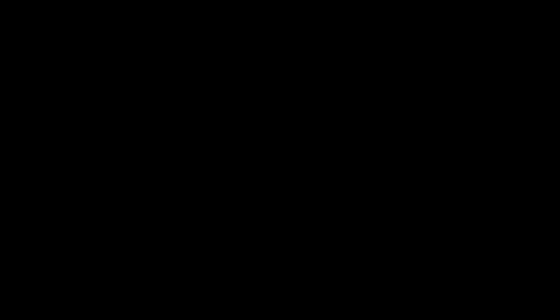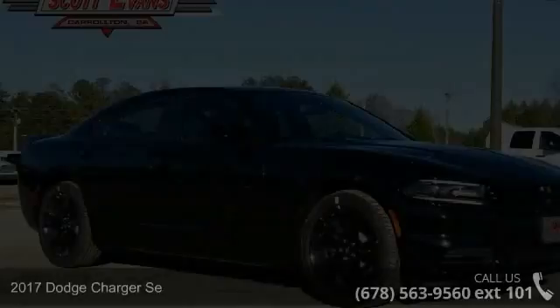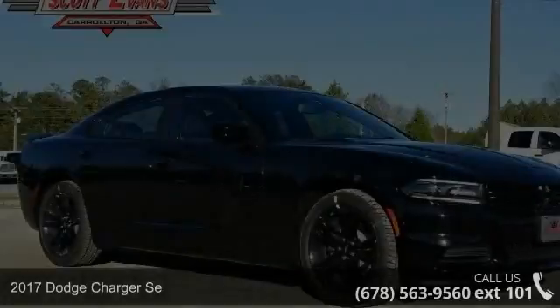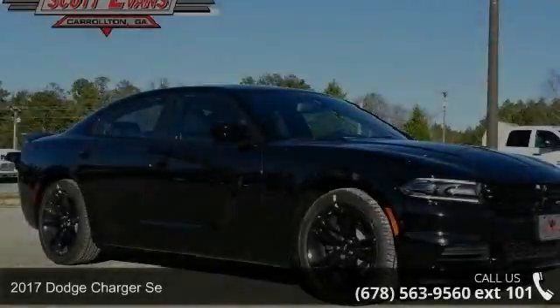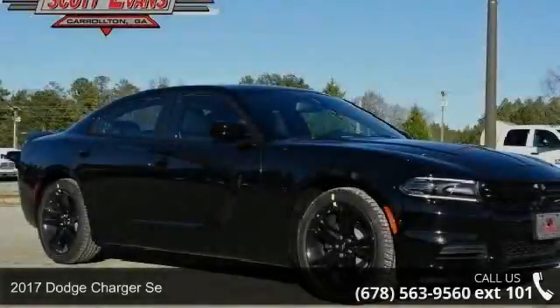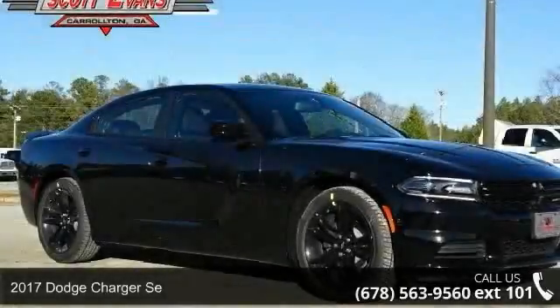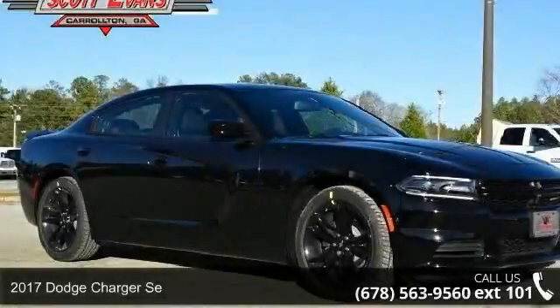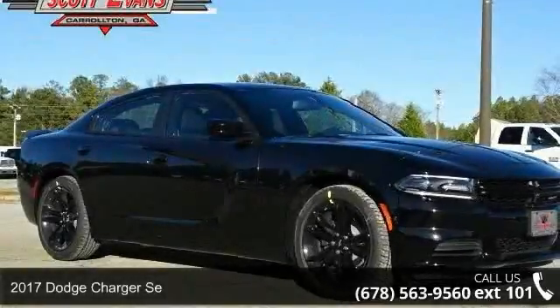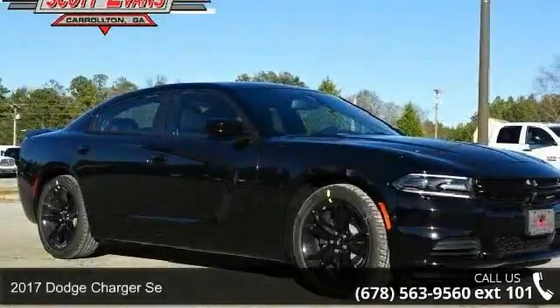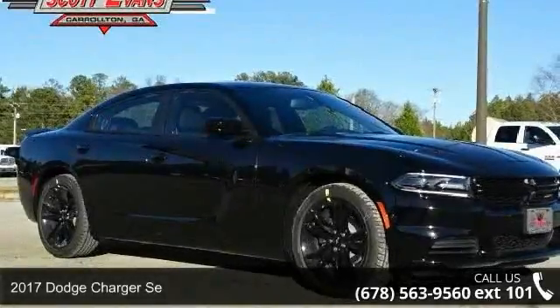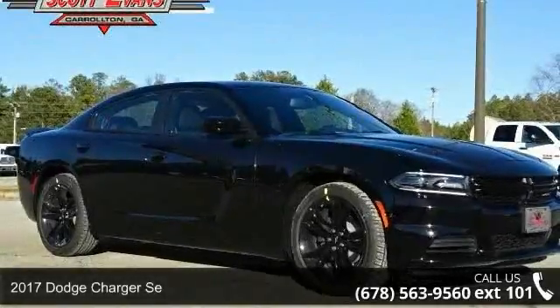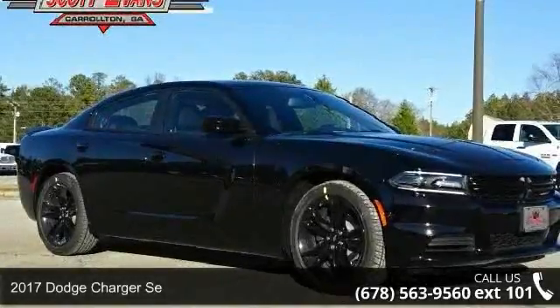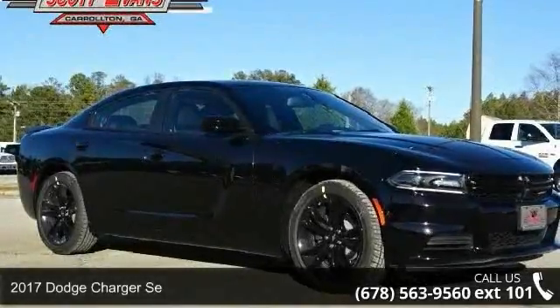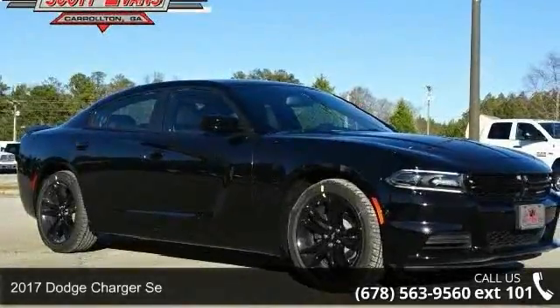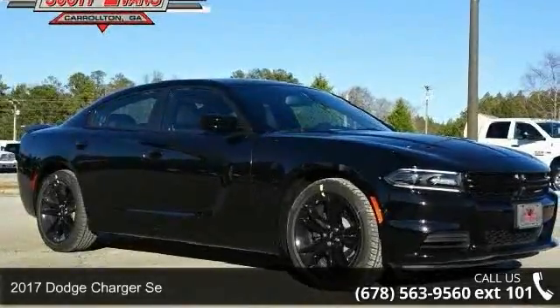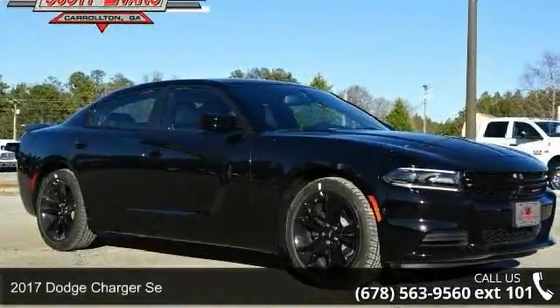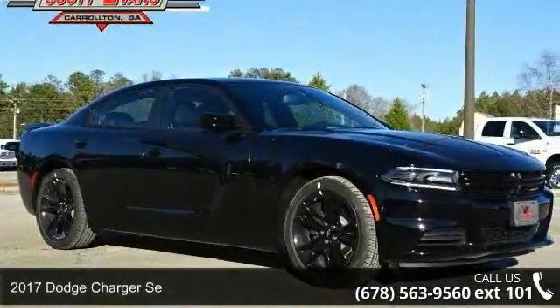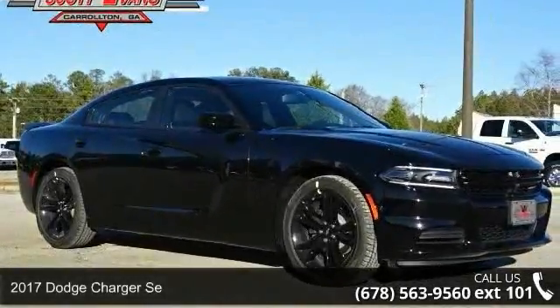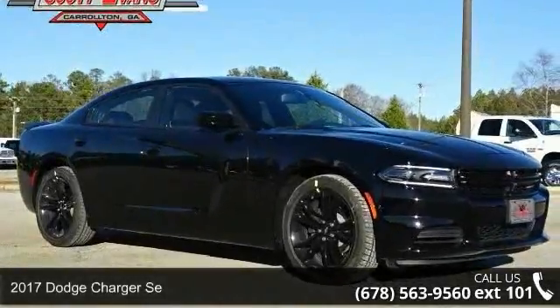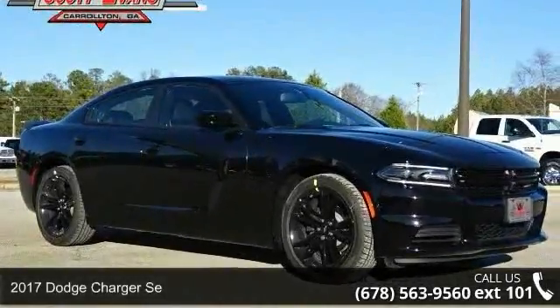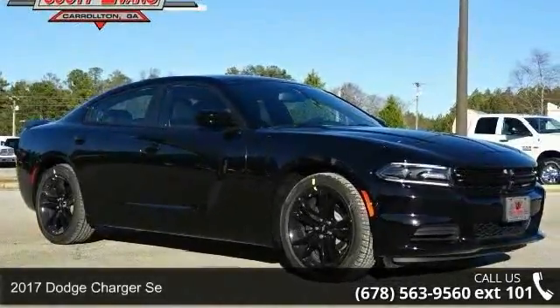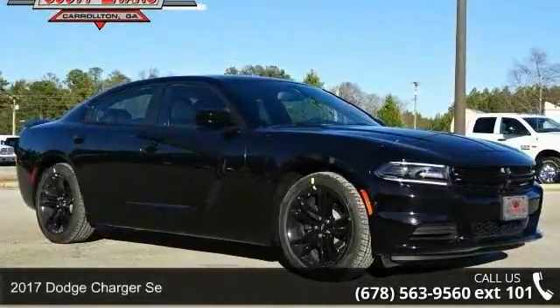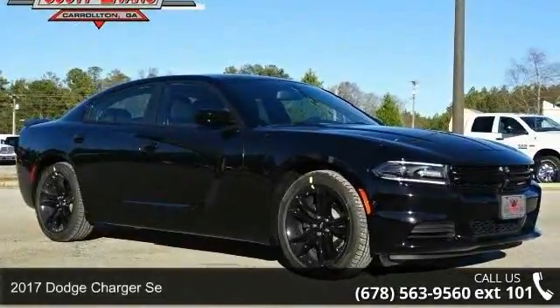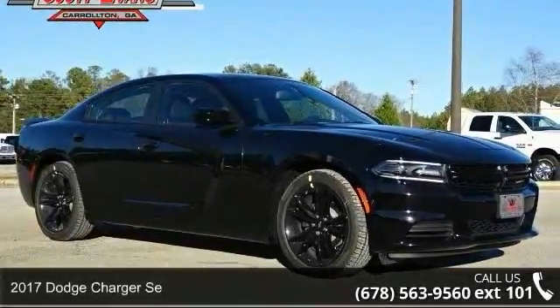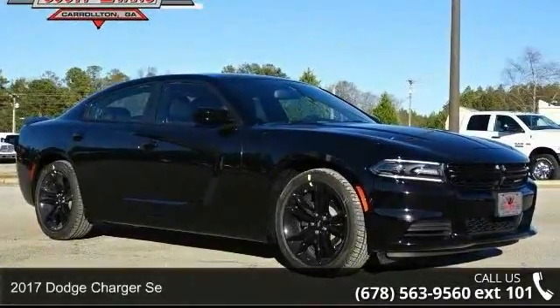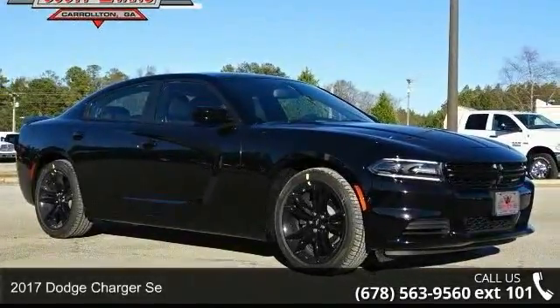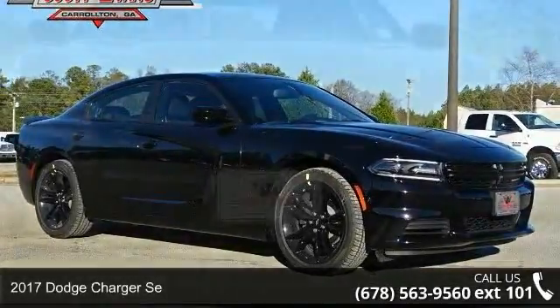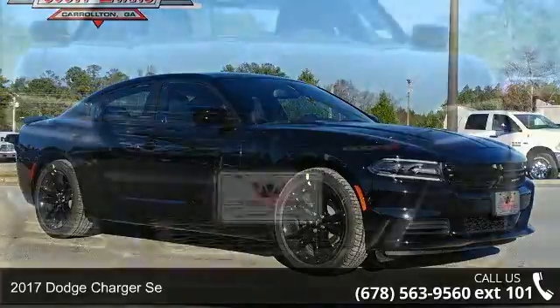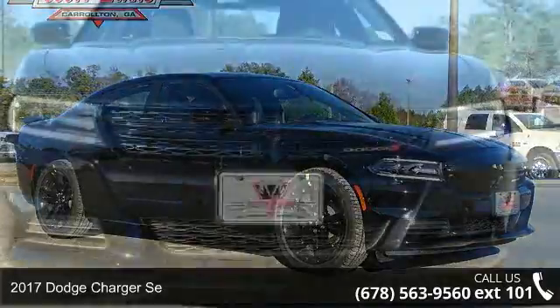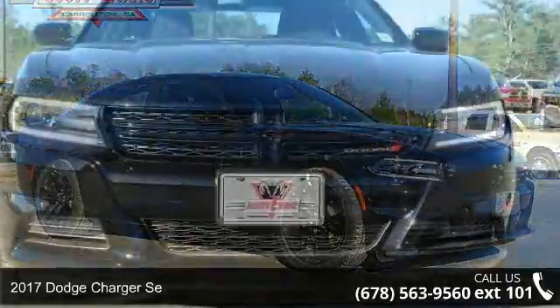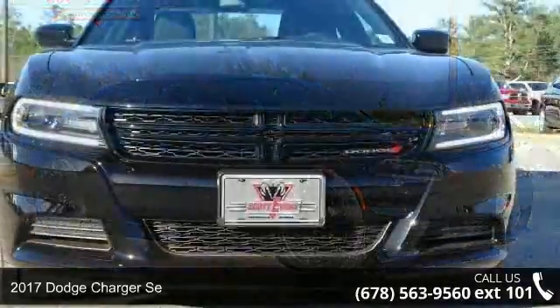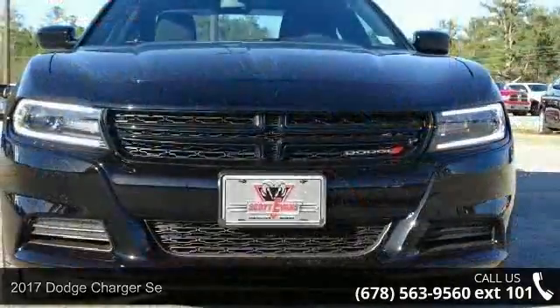Step into the 2017 Dodge Charger SXT. This may be the set of wheels you've been looking for.